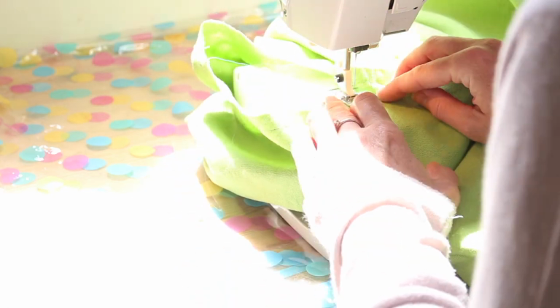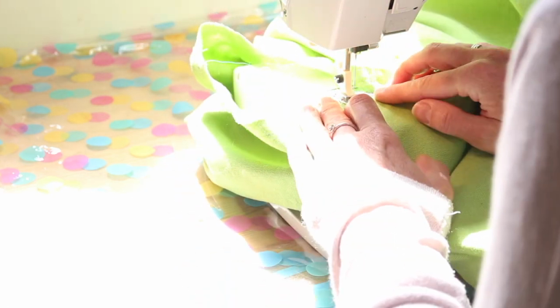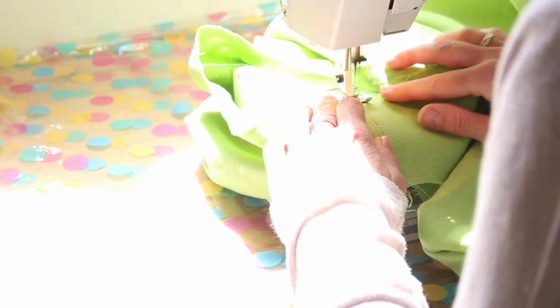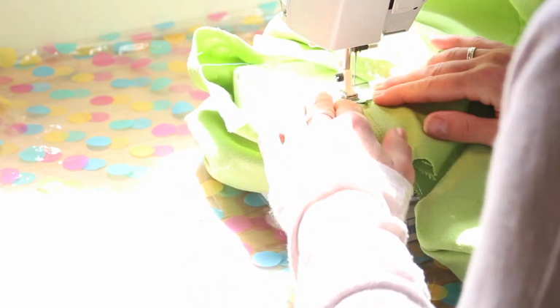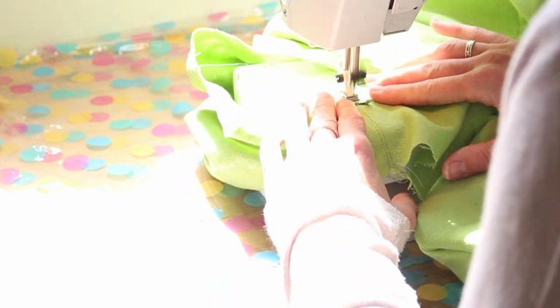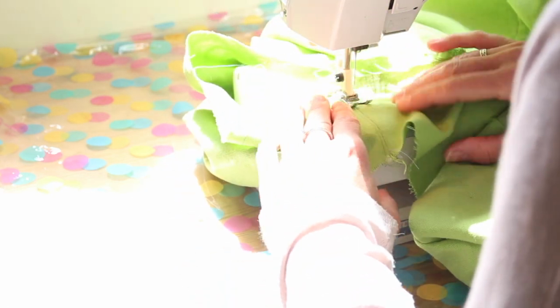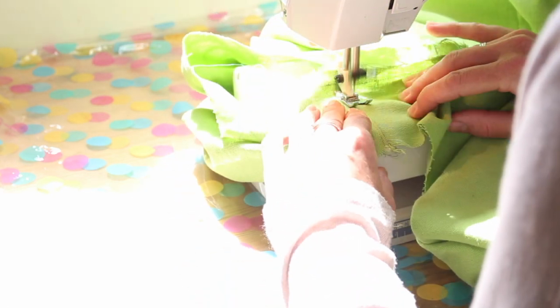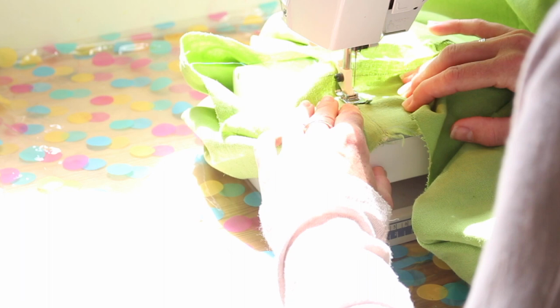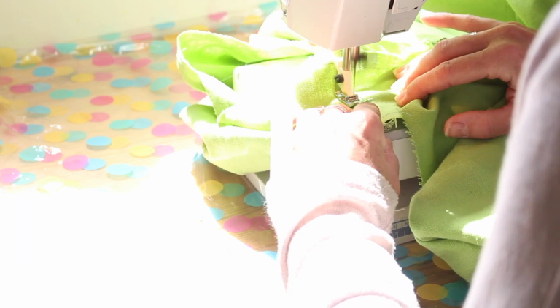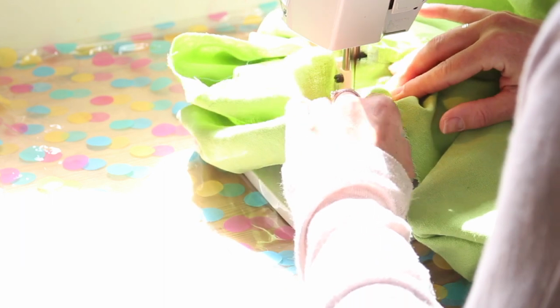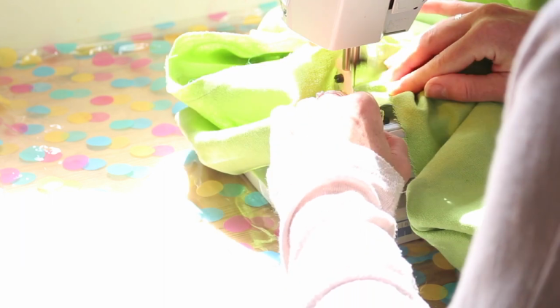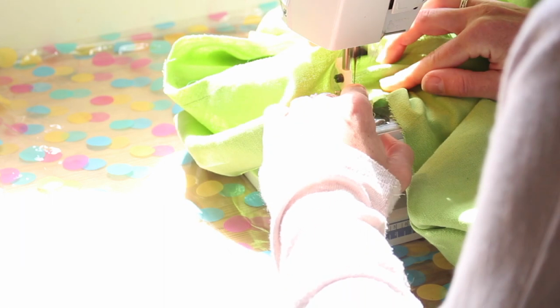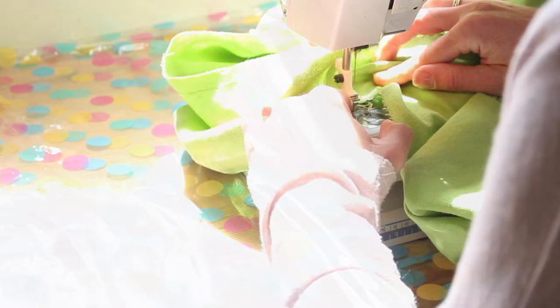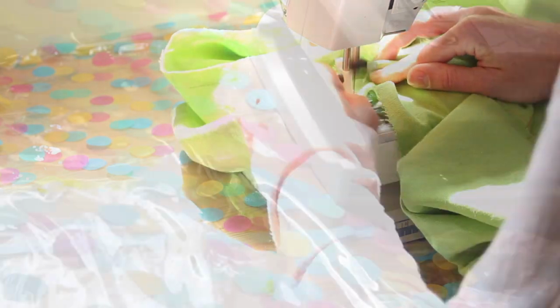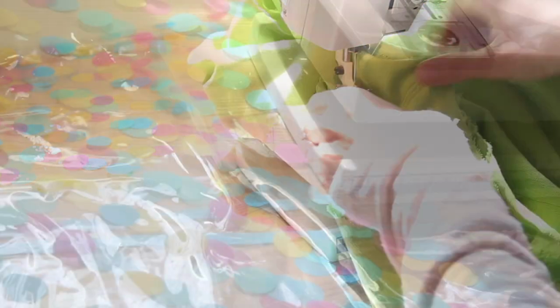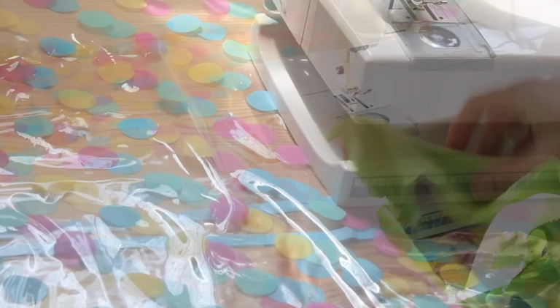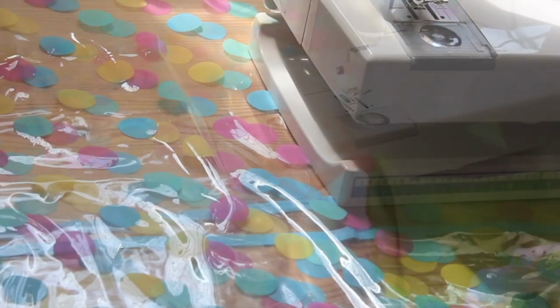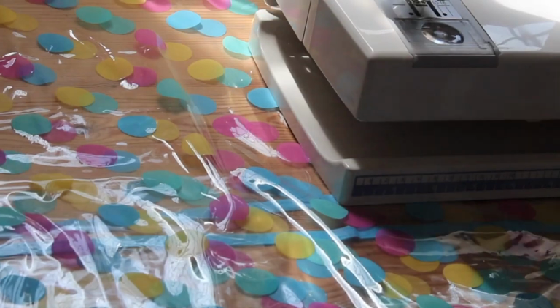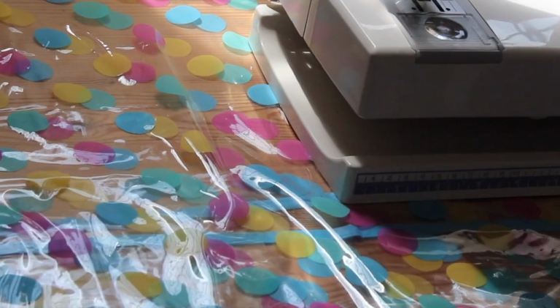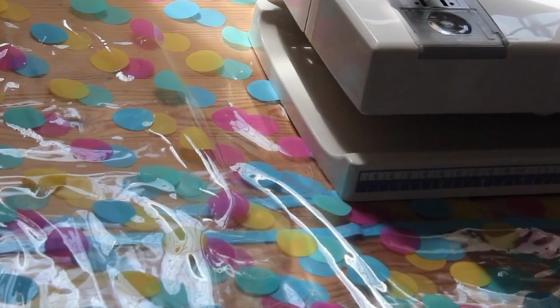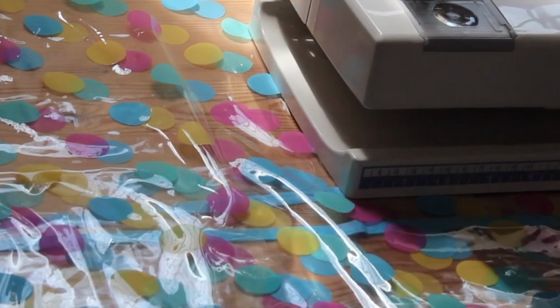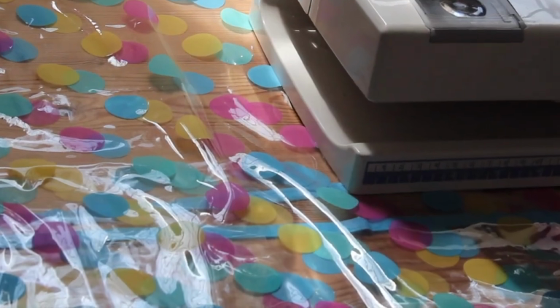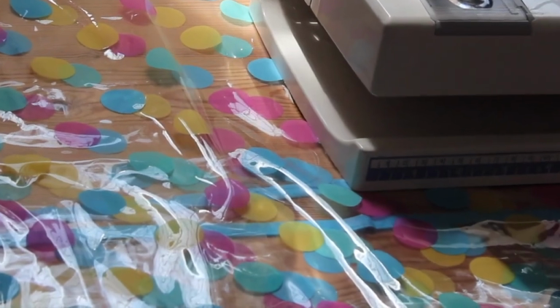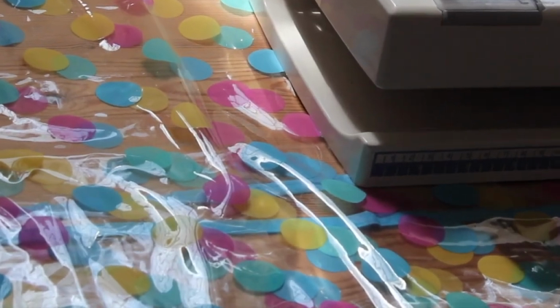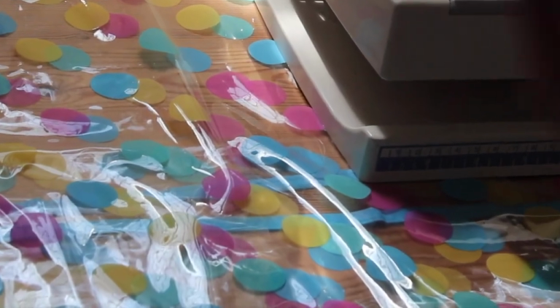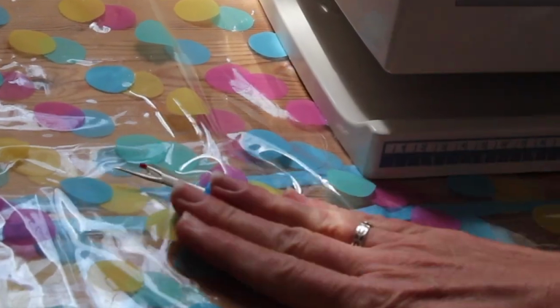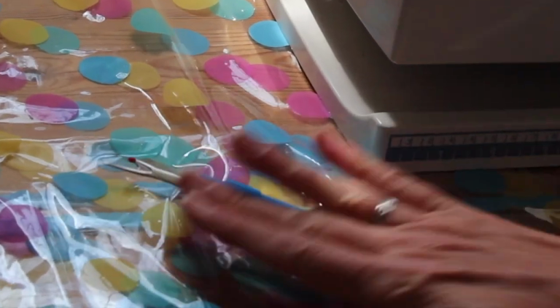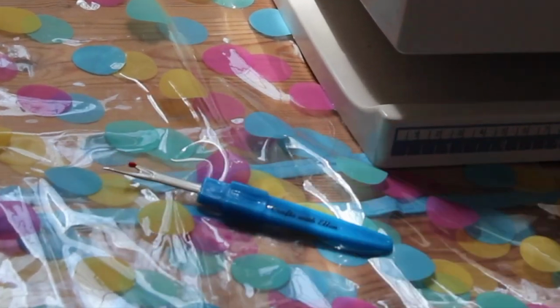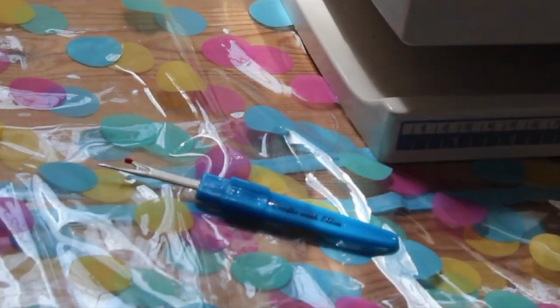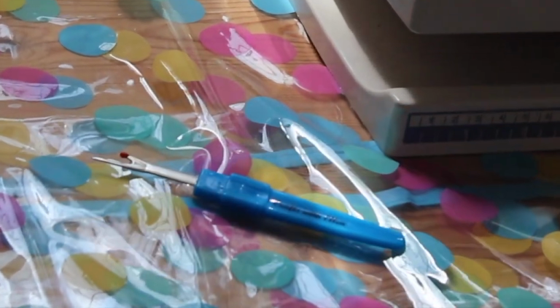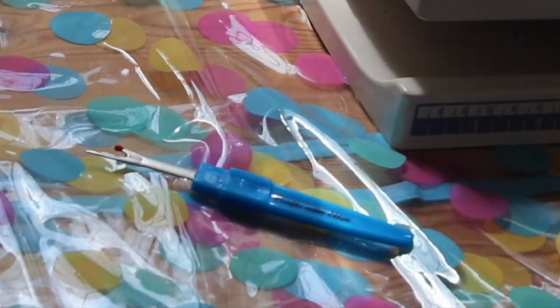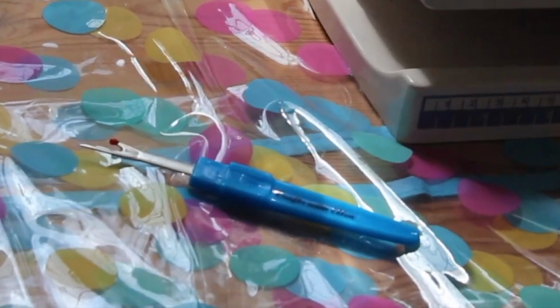When you realise you've assembled the whole thing inside out, you're going to want to unpick all of this and redo it.